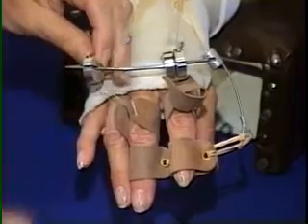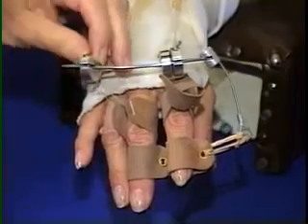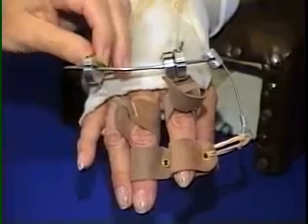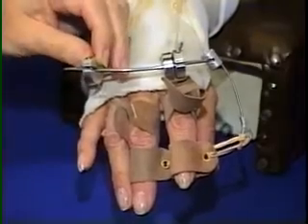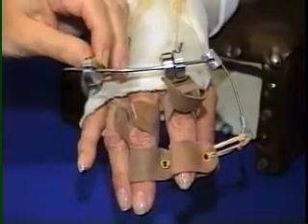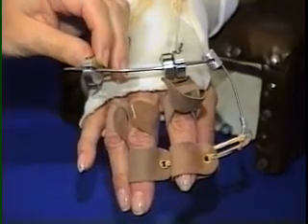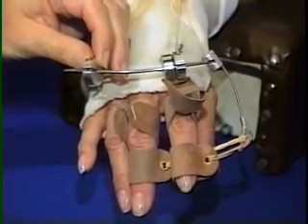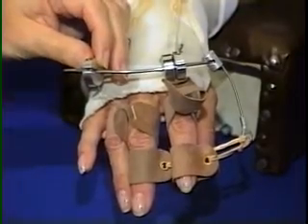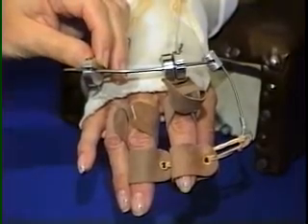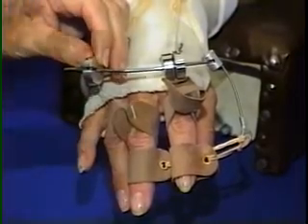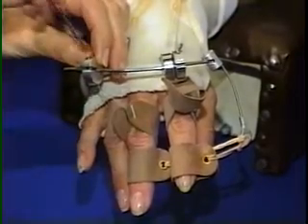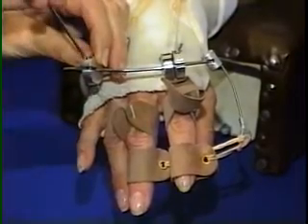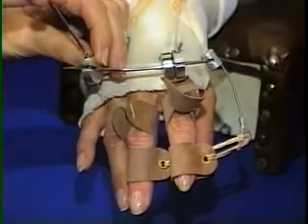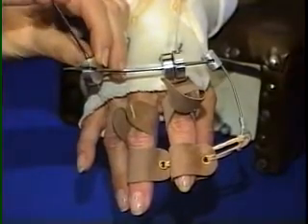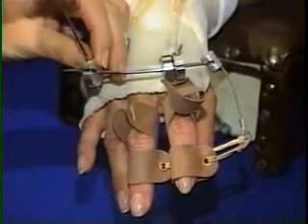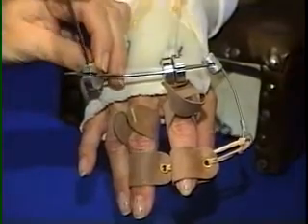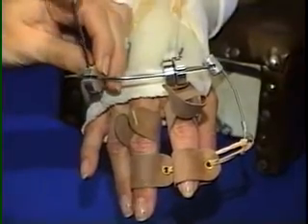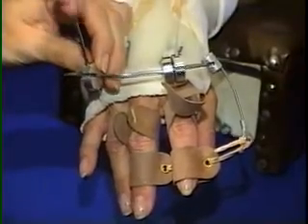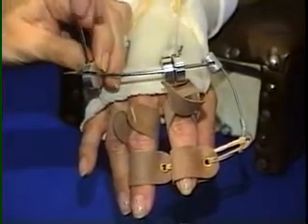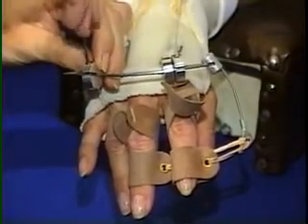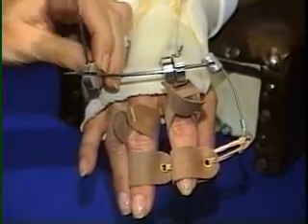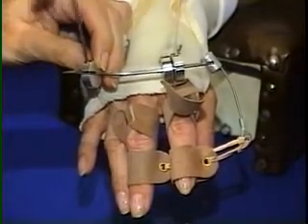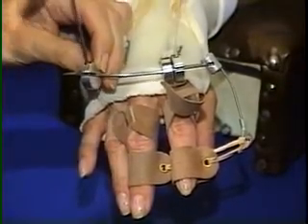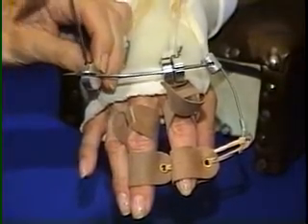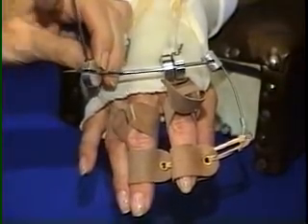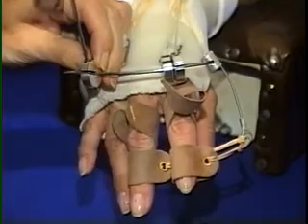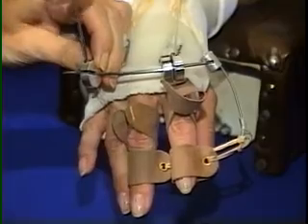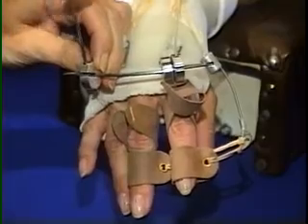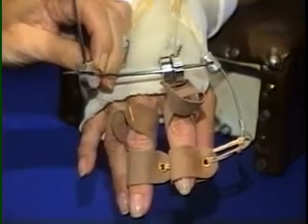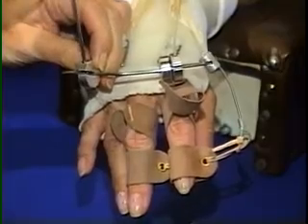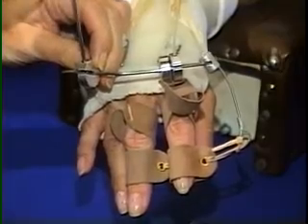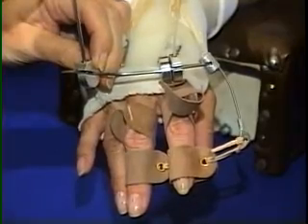Rotation for good pad to pad opposition to the thumb is particularly important in the middle and index fingers.